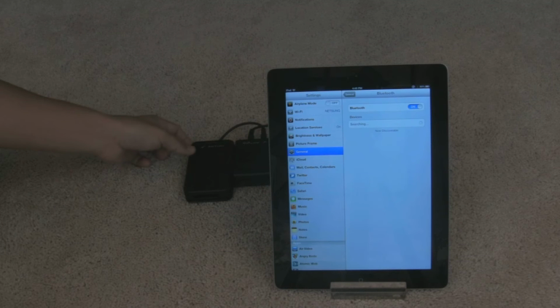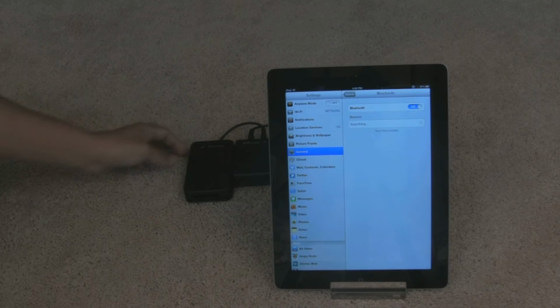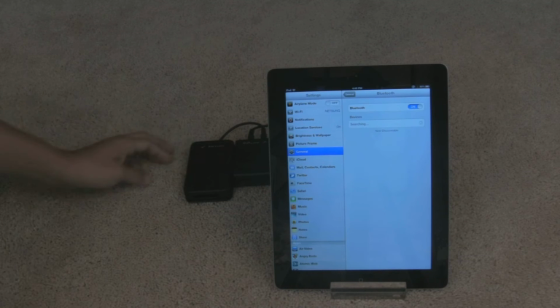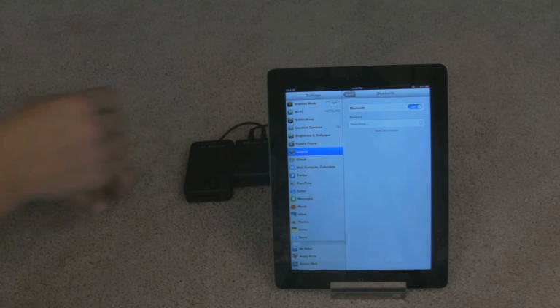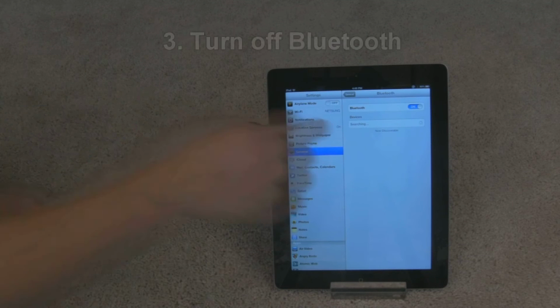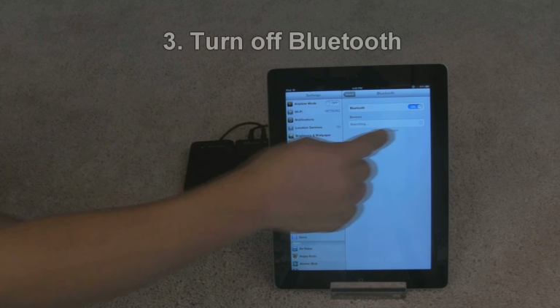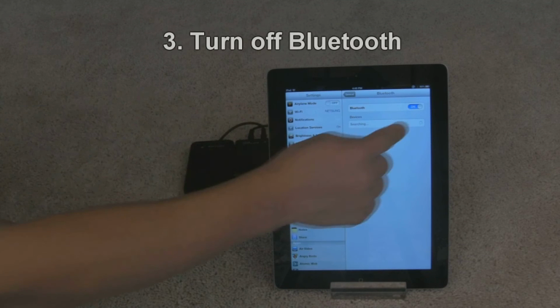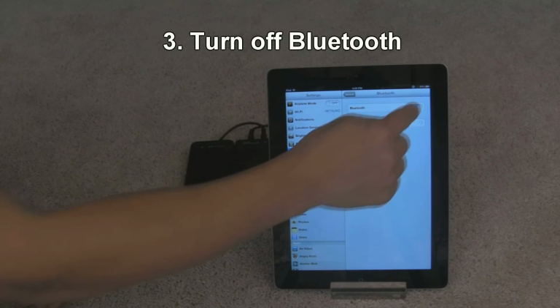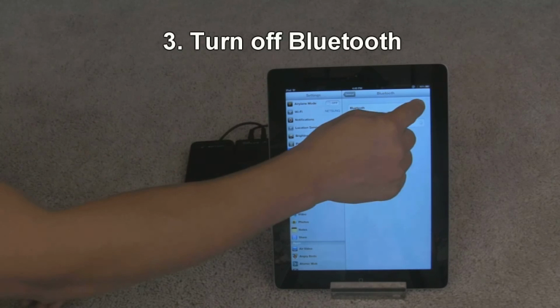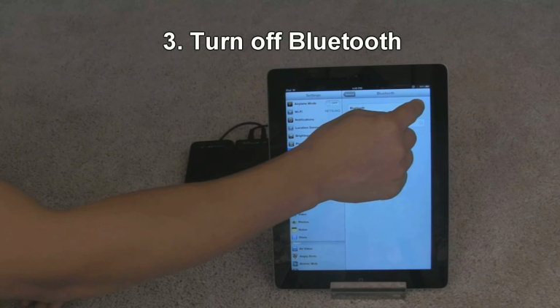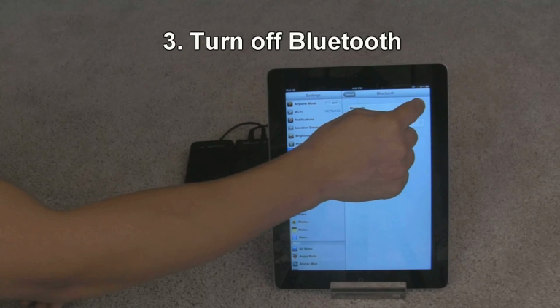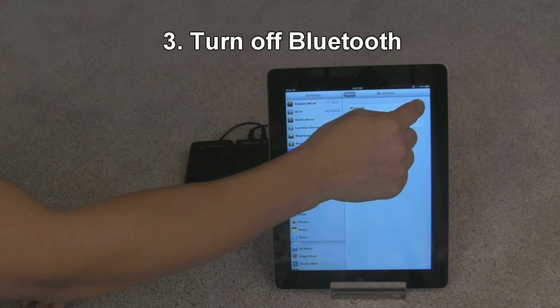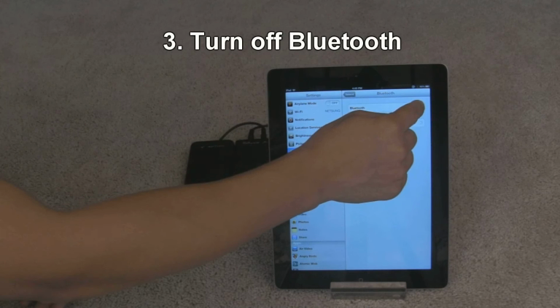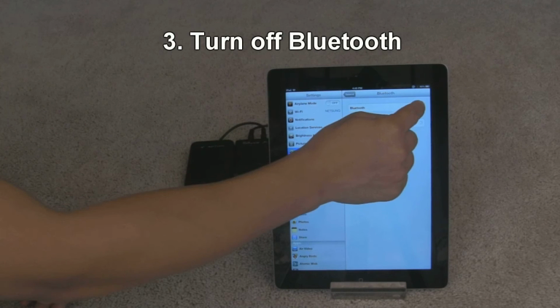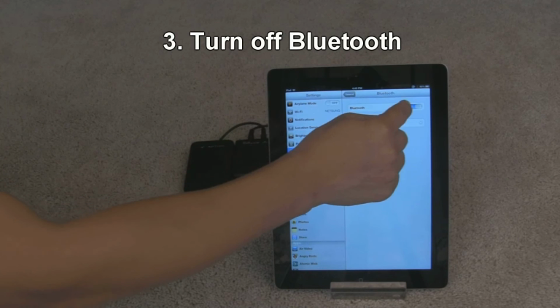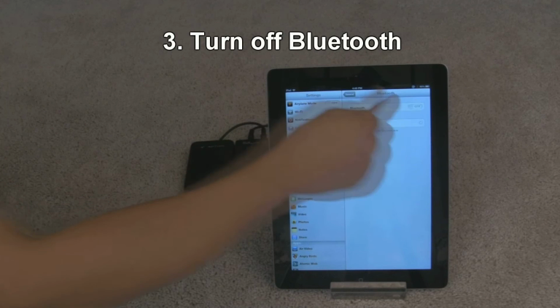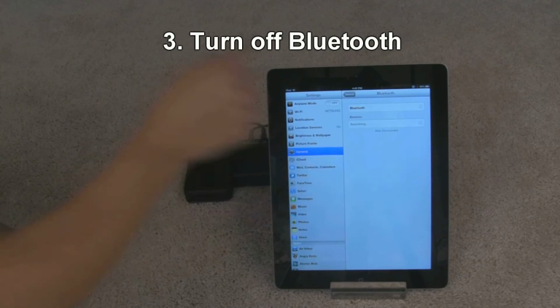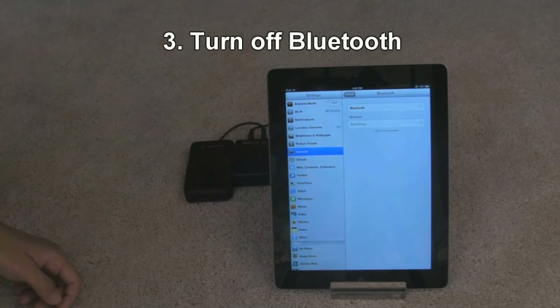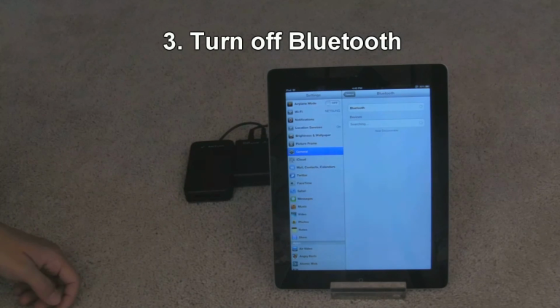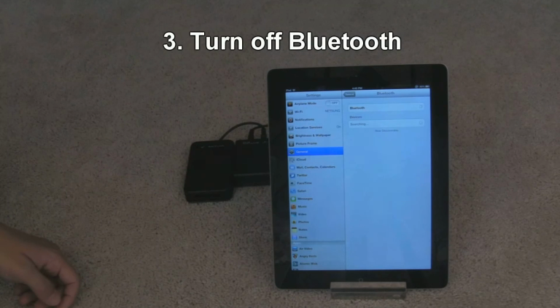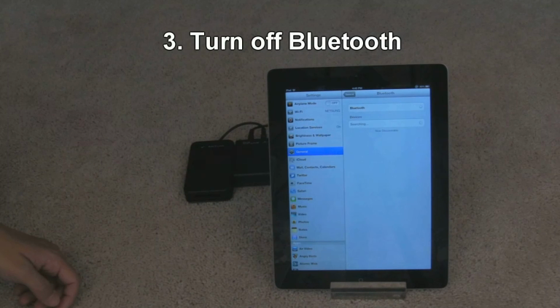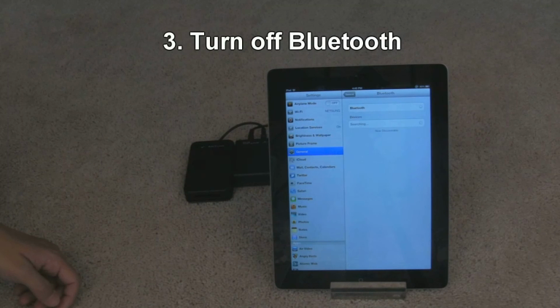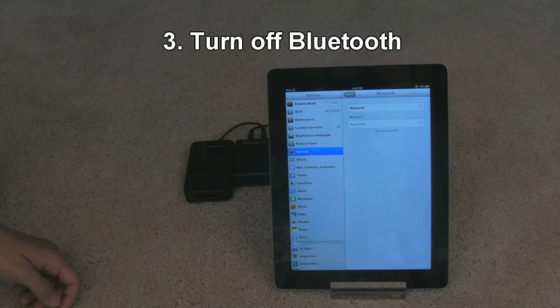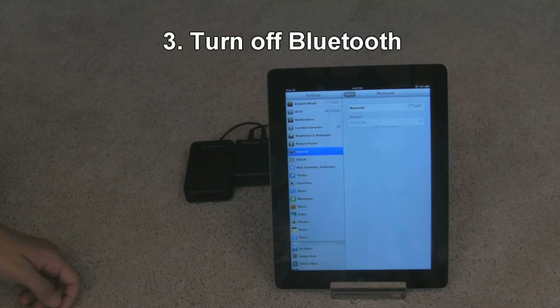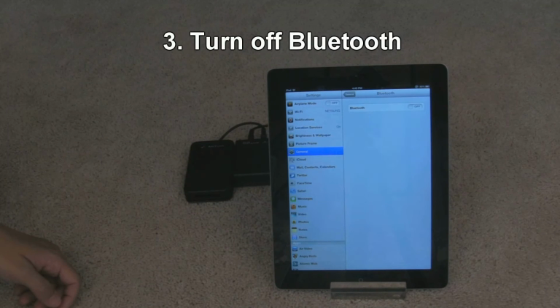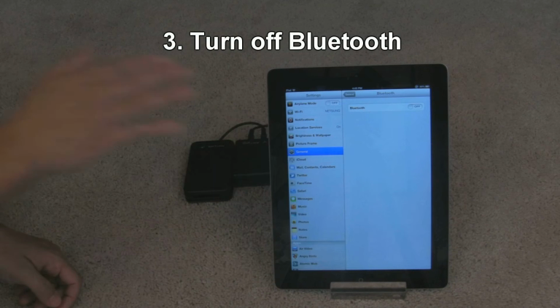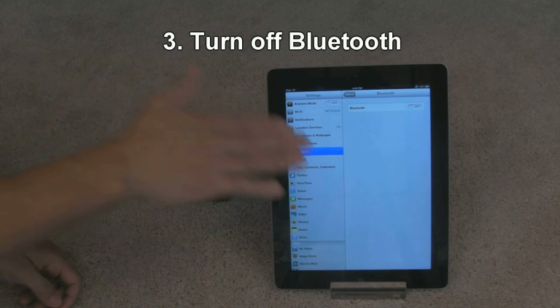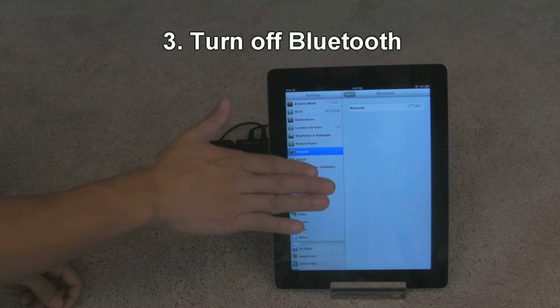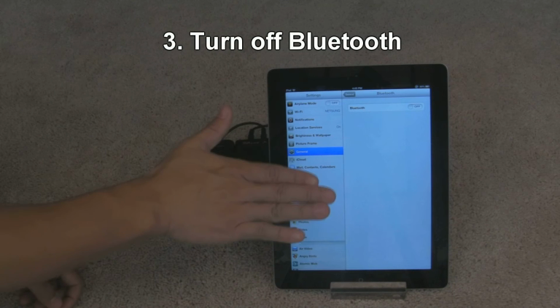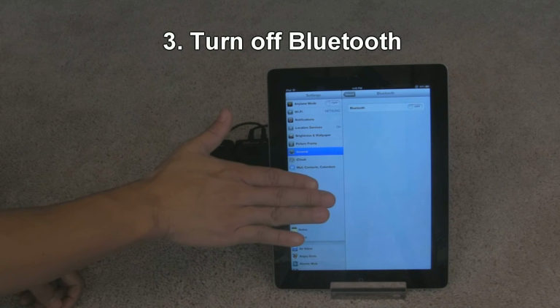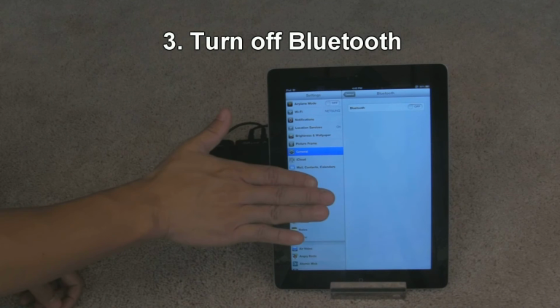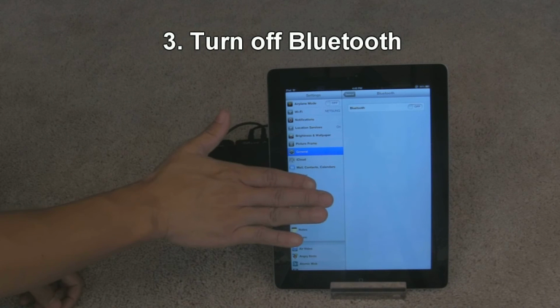Let's also turn off Bluetooth settings on your iPad. So now Bluetooth is turned off.